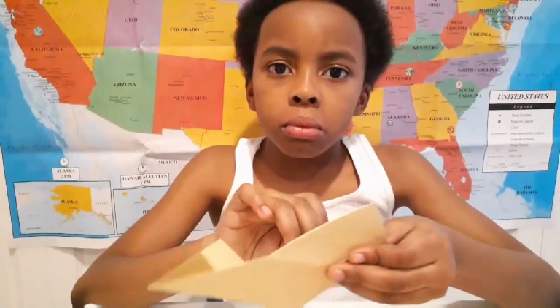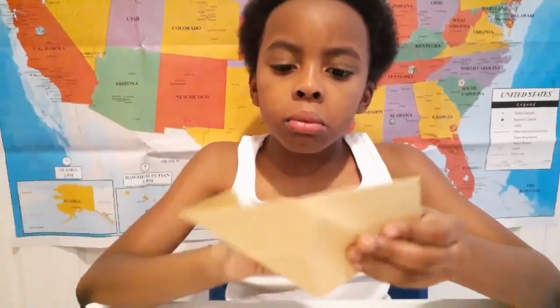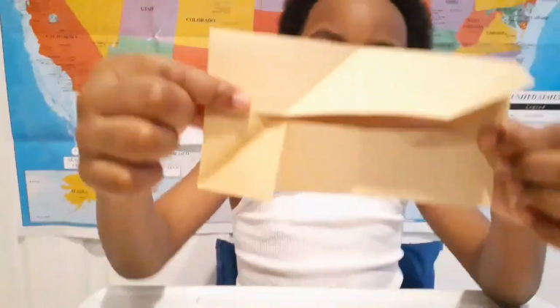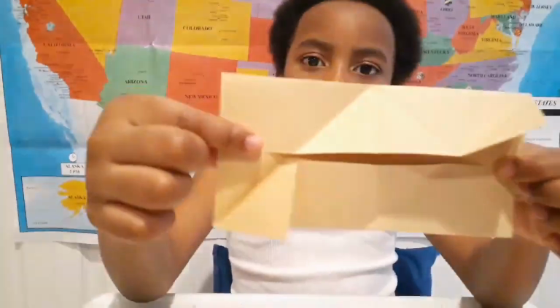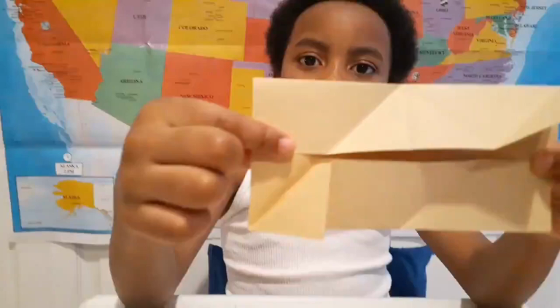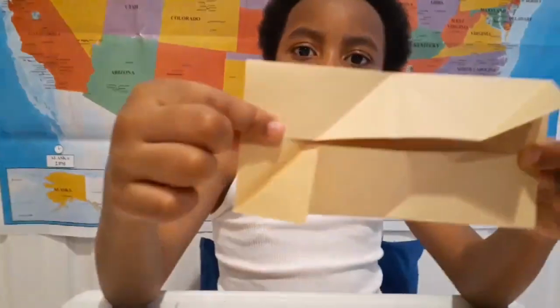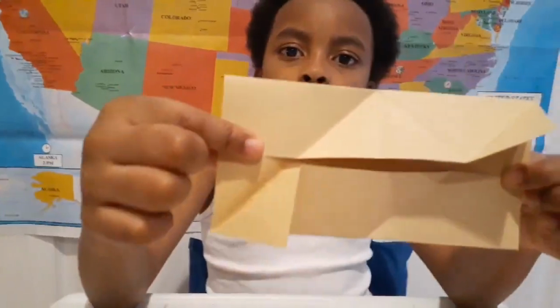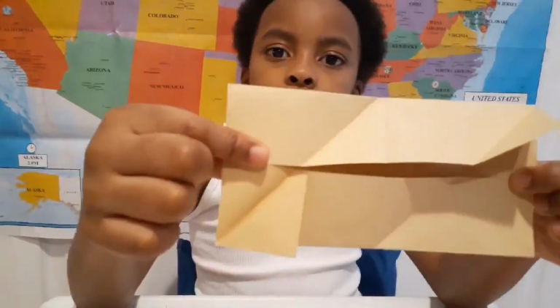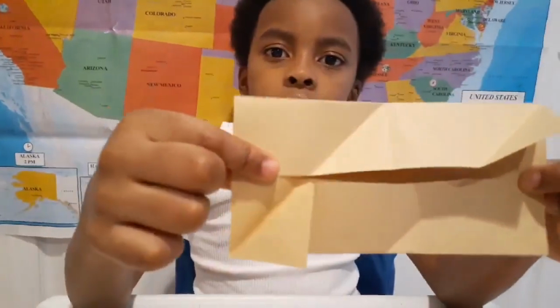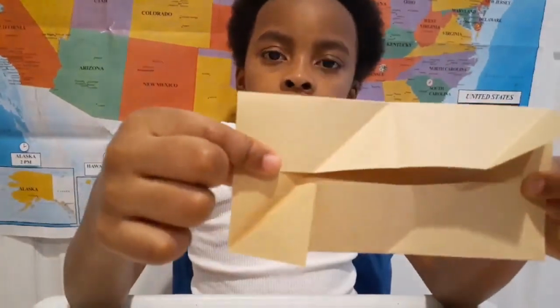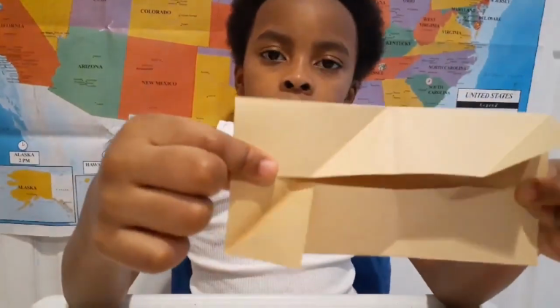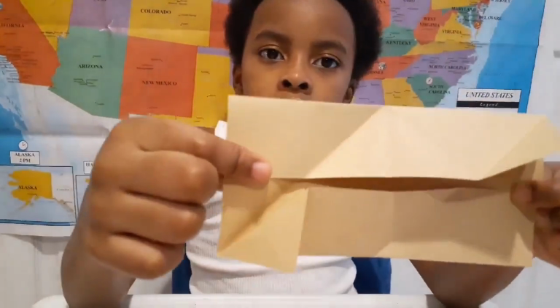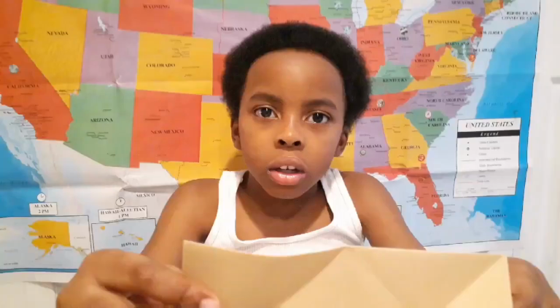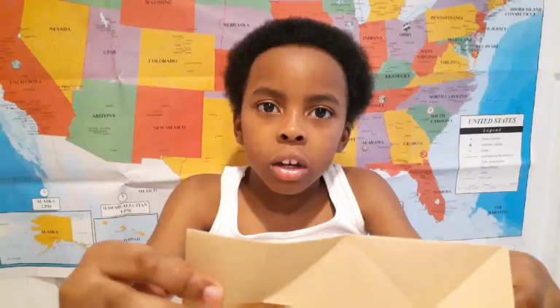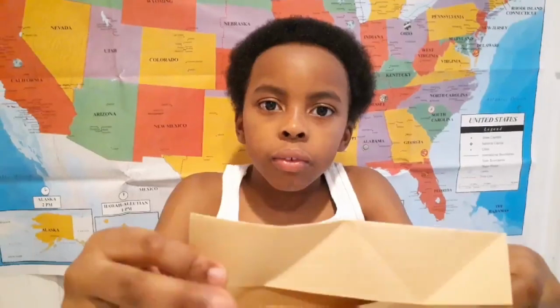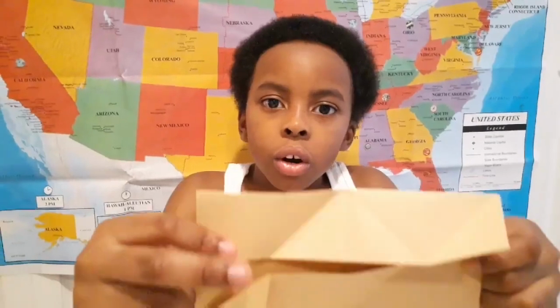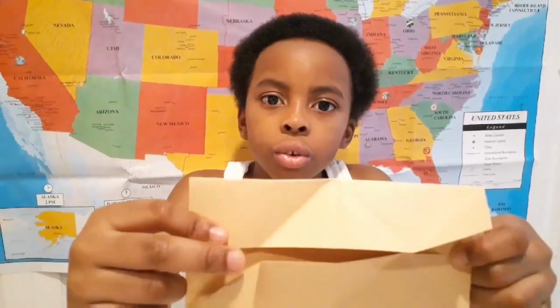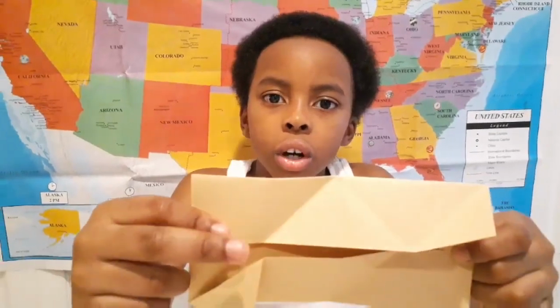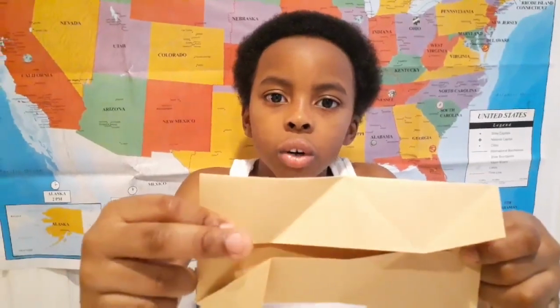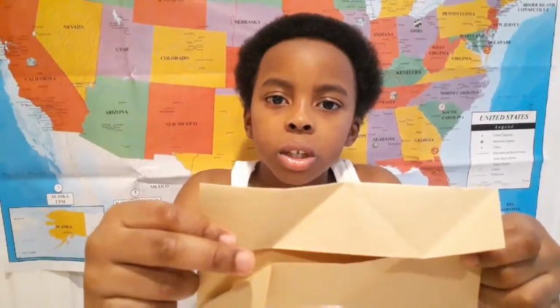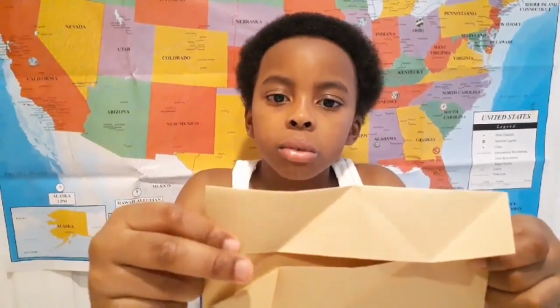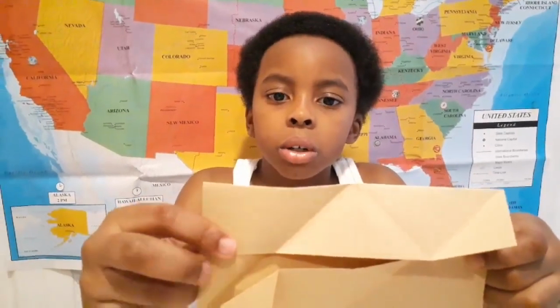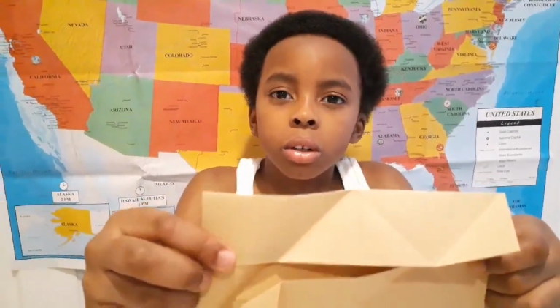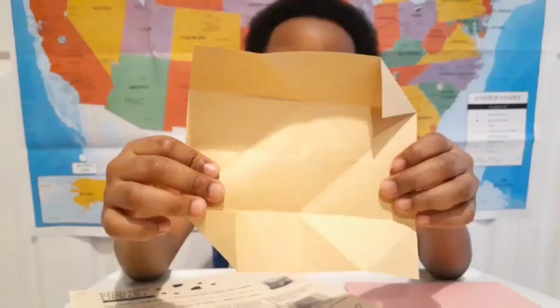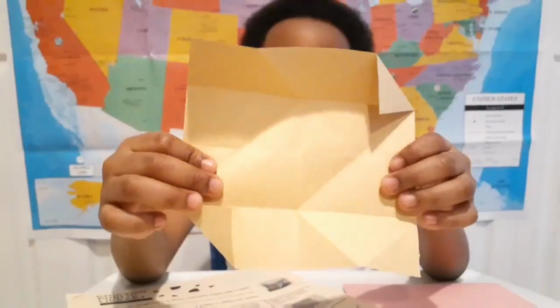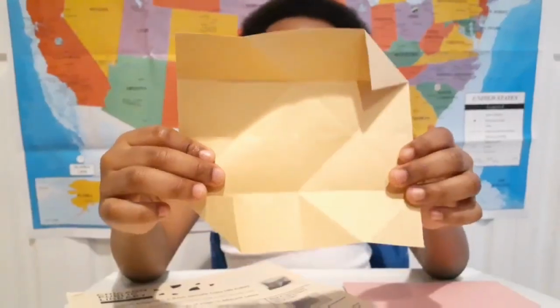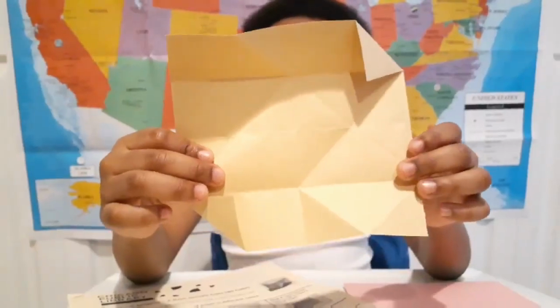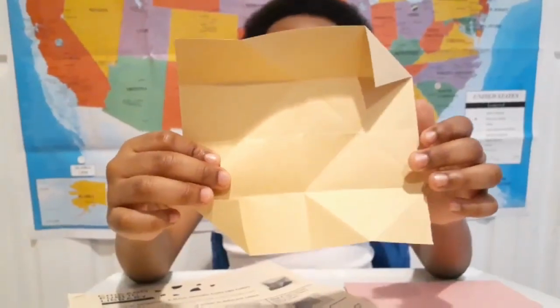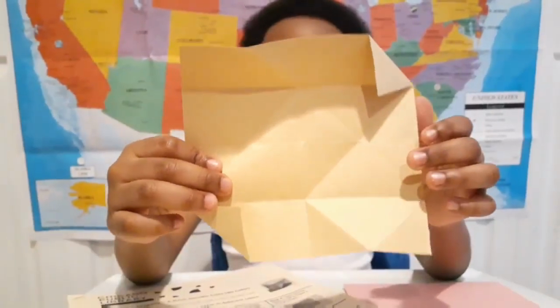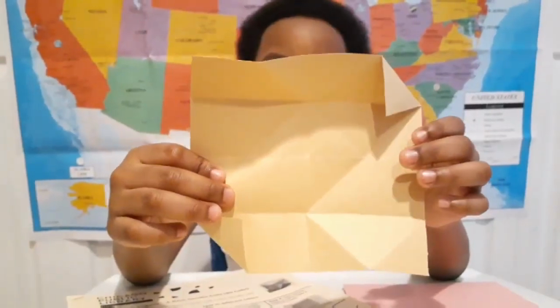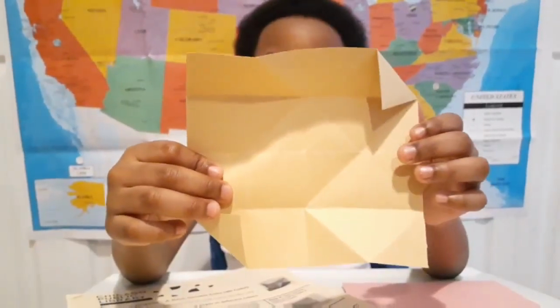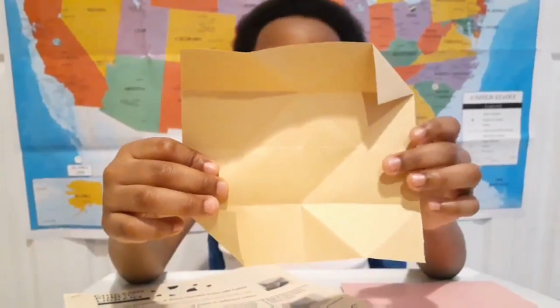Now unfold it. See the two small triangles? Fold those inwards. Now it should look like this.